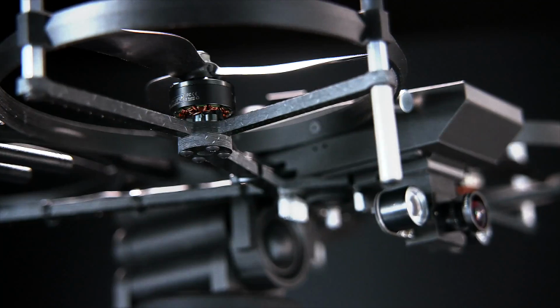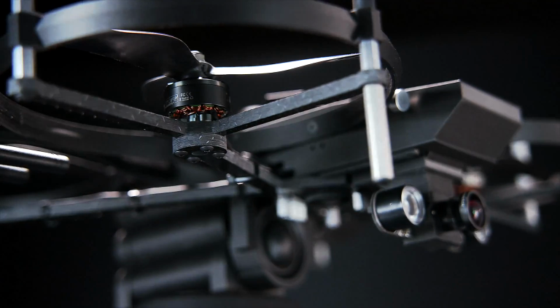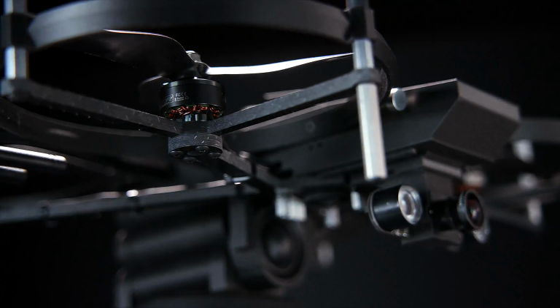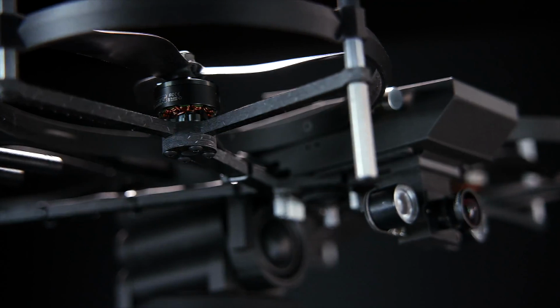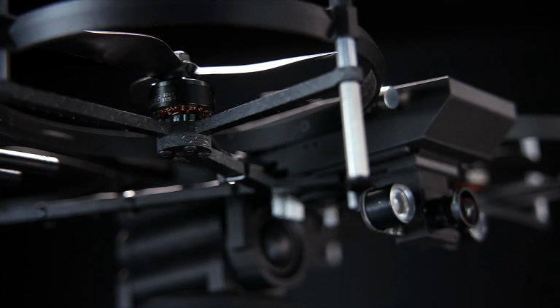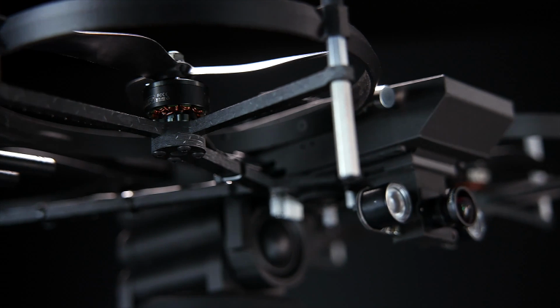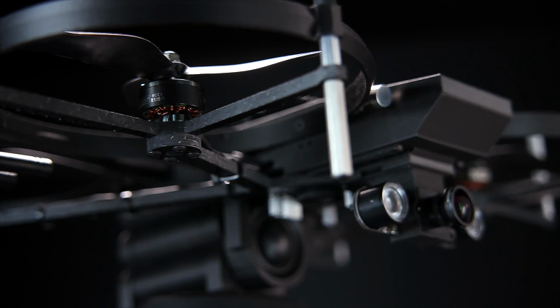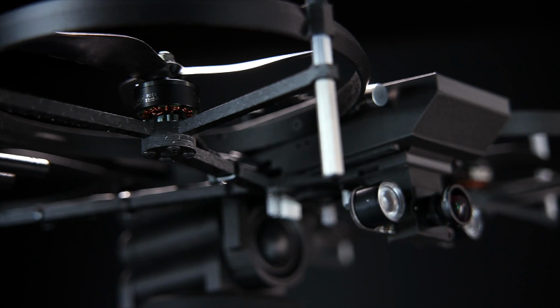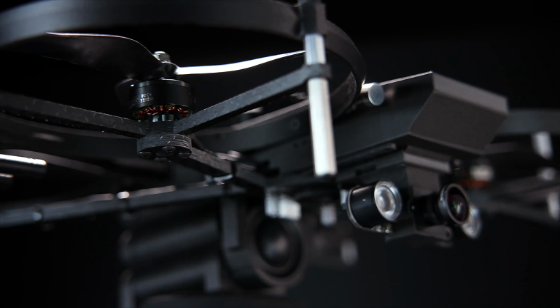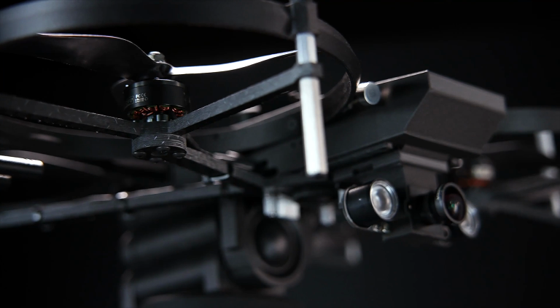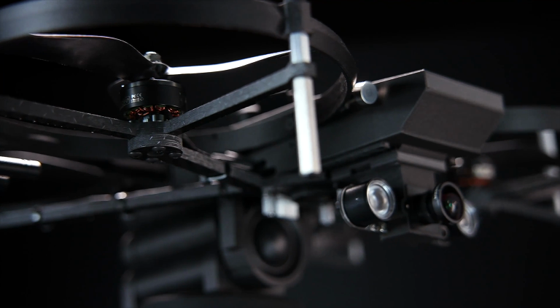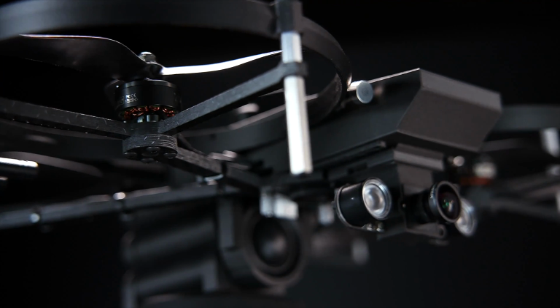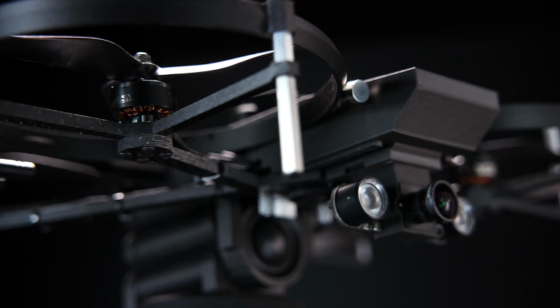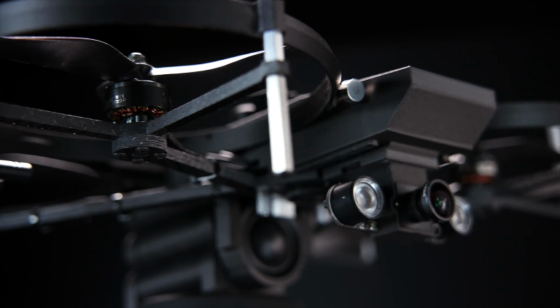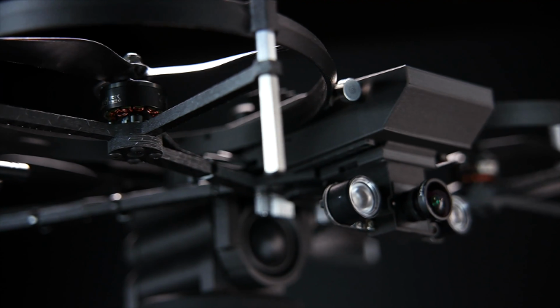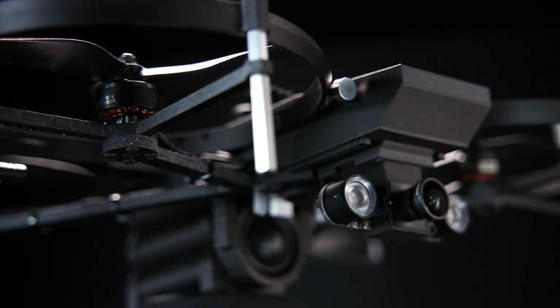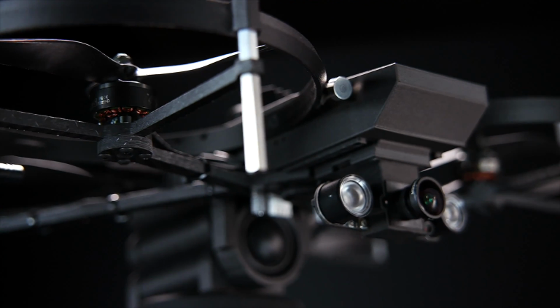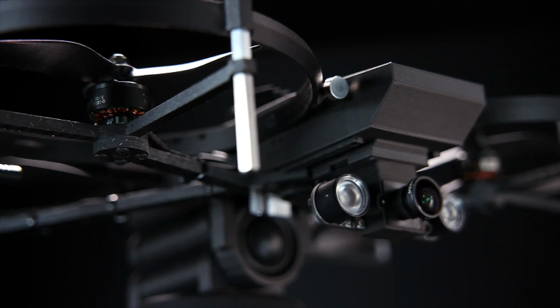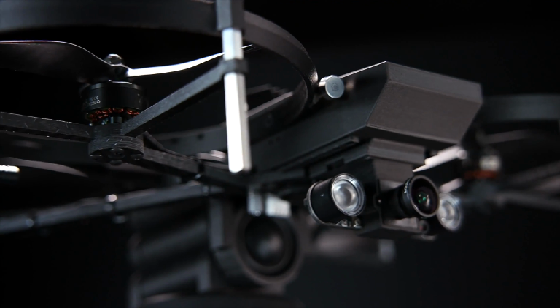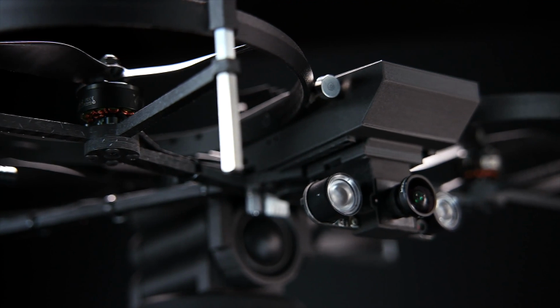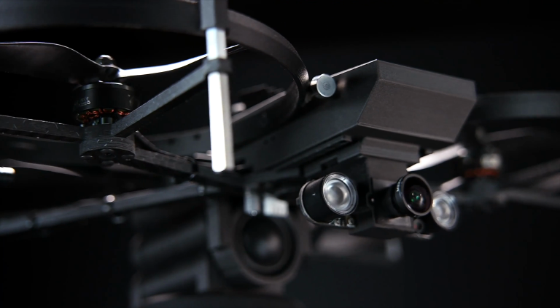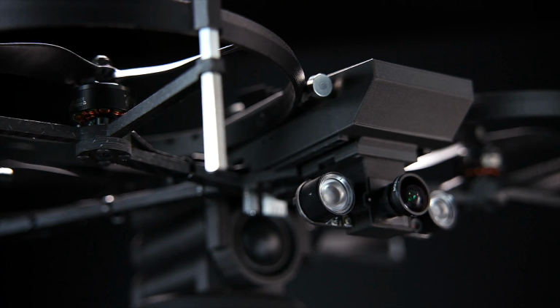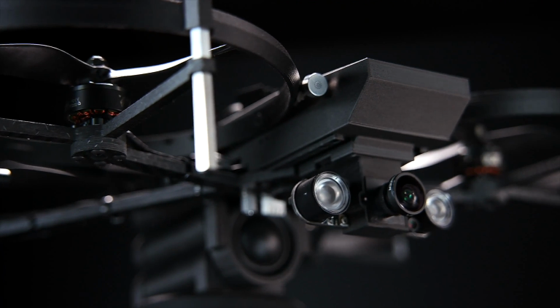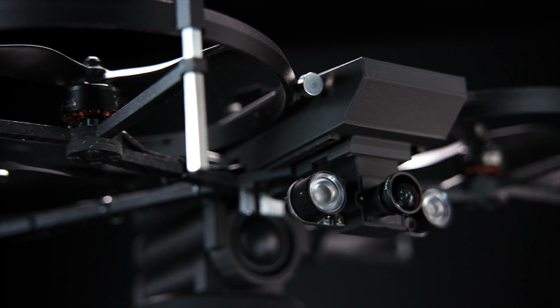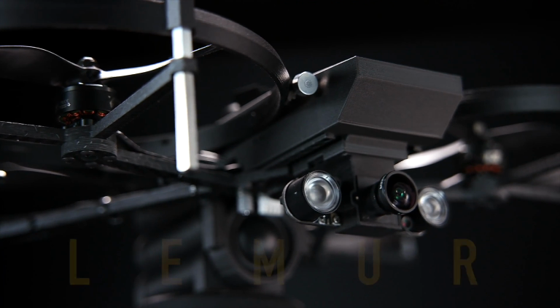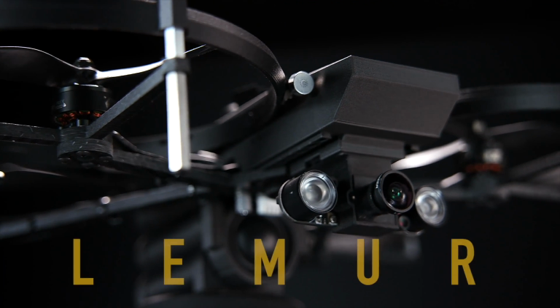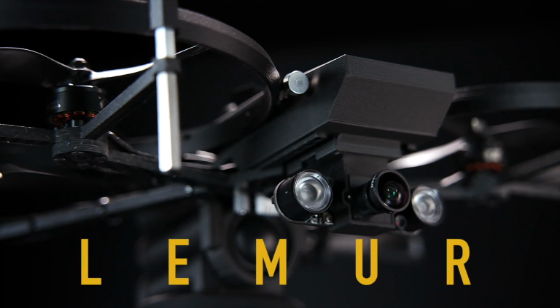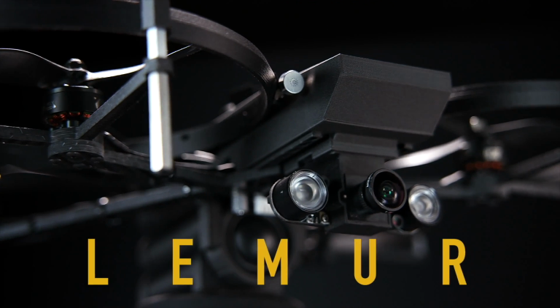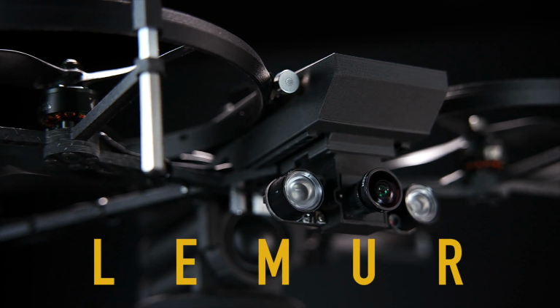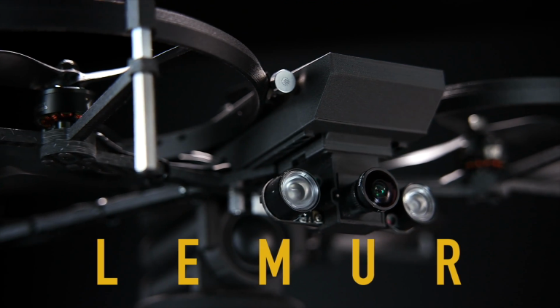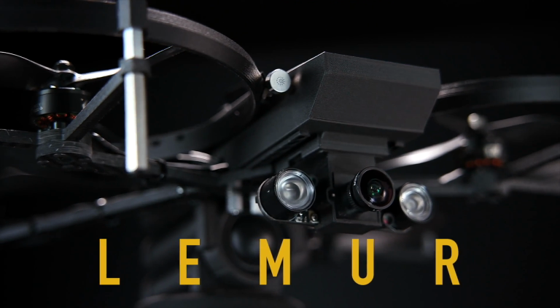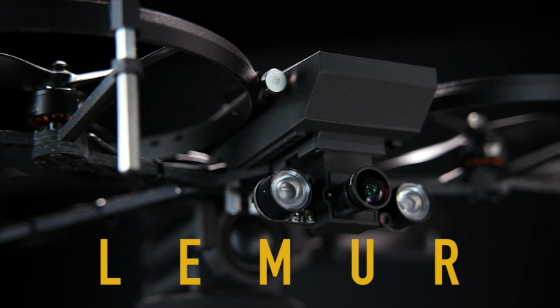Say hello to the newest member of your SWAT team, the Lemur Drone.